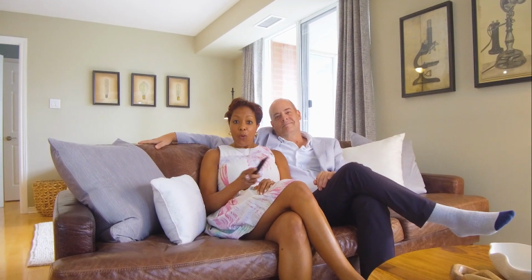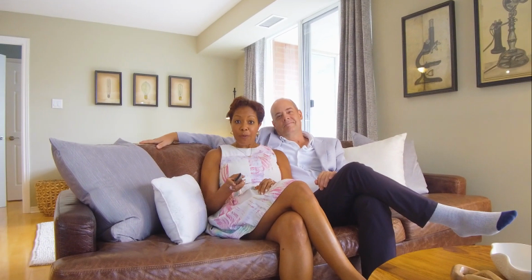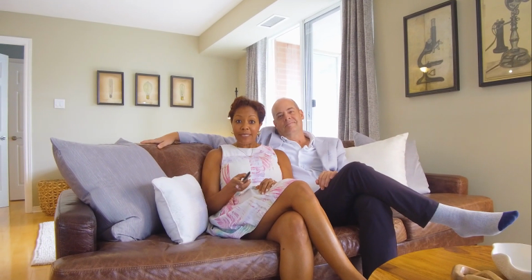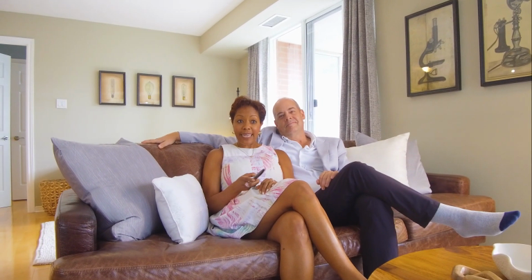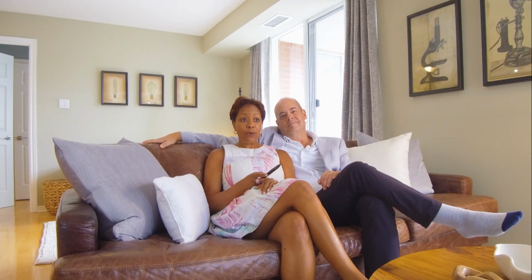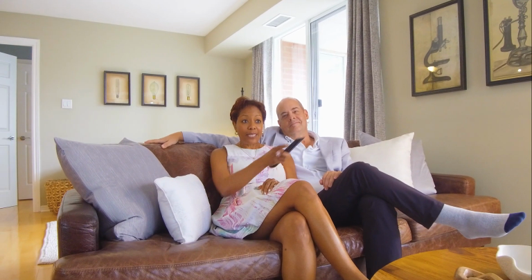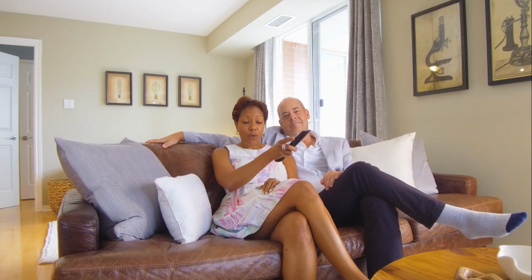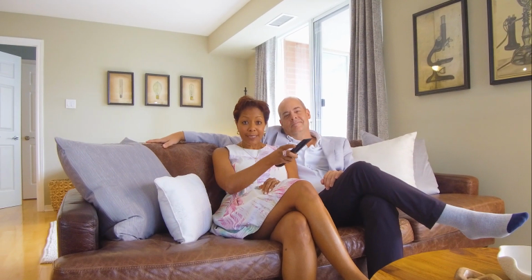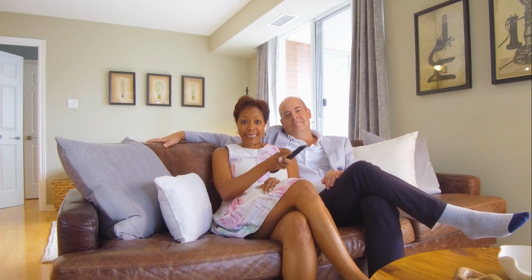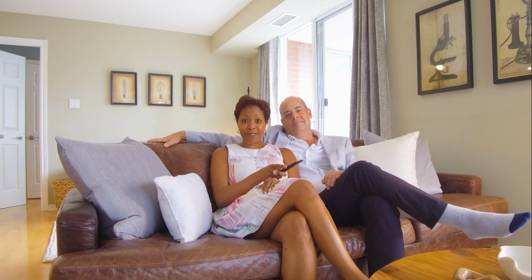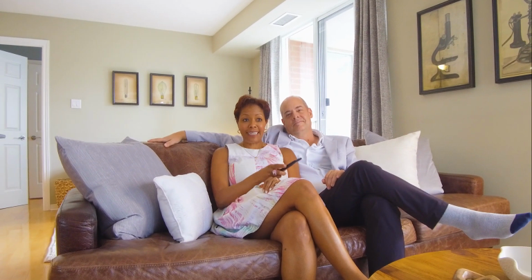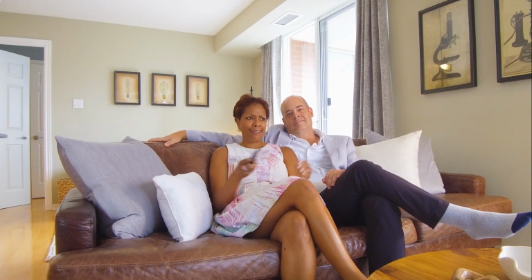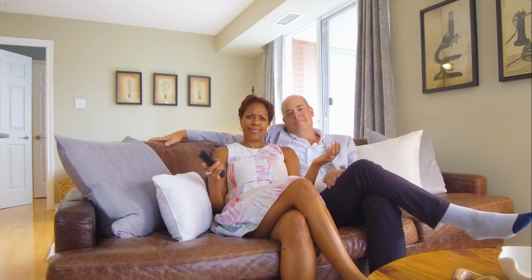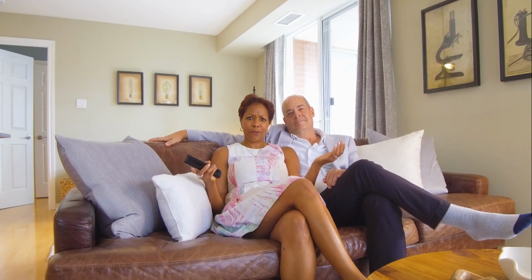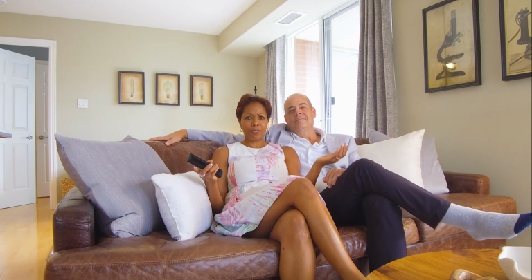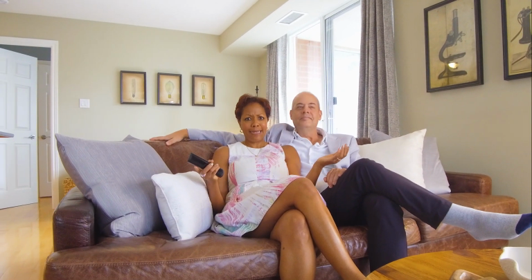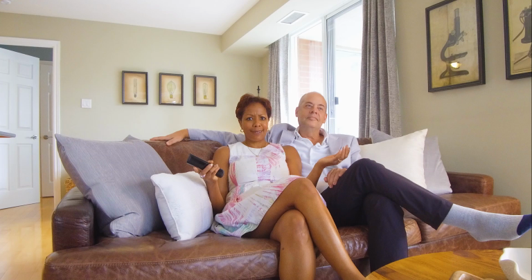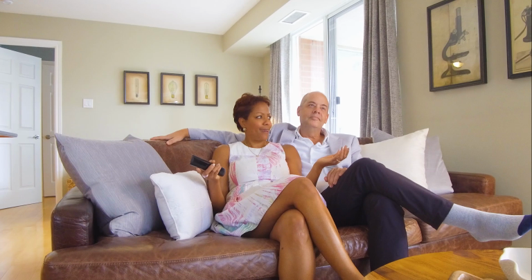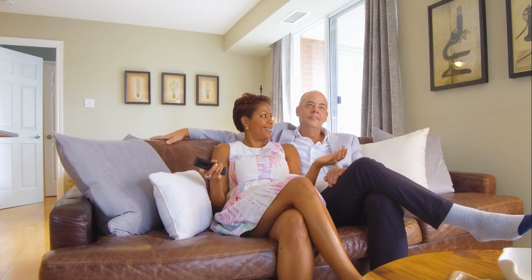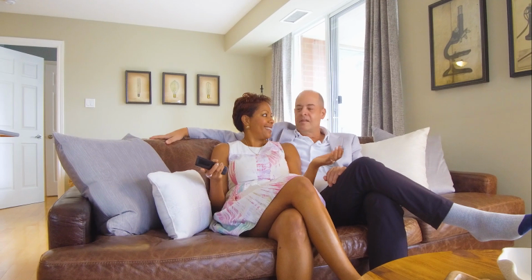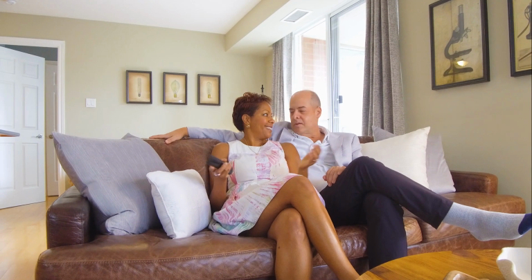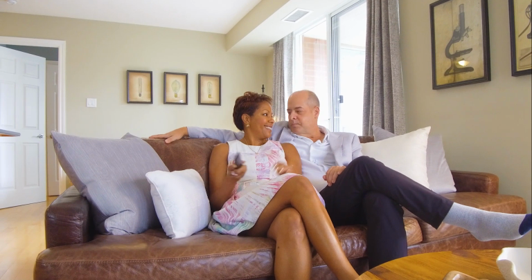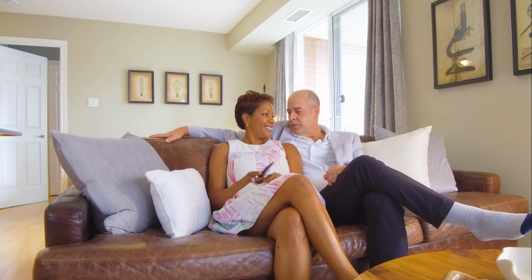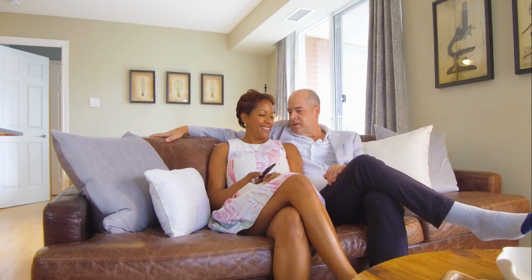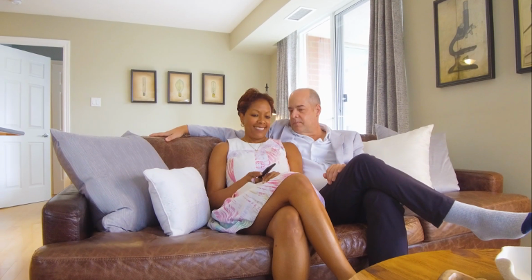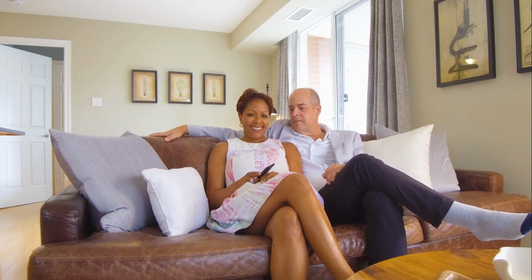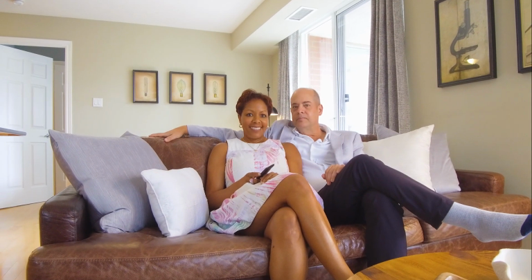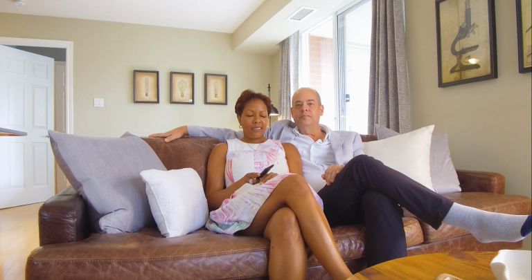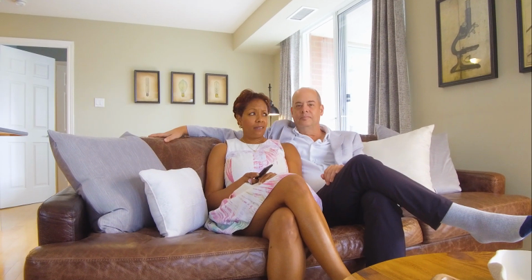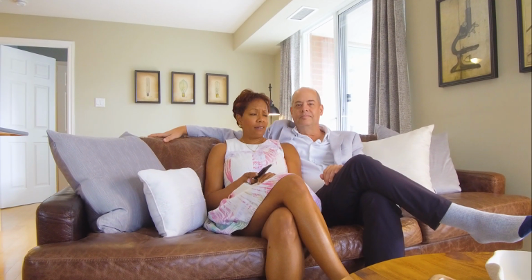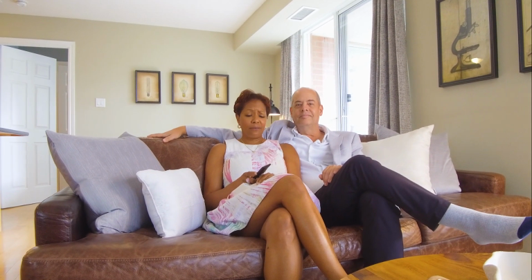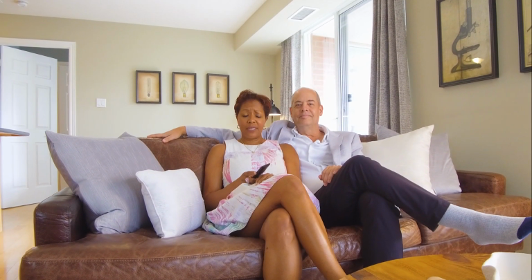We're about to get cozy and watch a little TV. This living room's amazing, right? Blue Jay game, right?